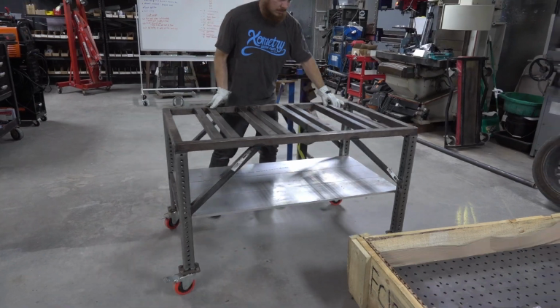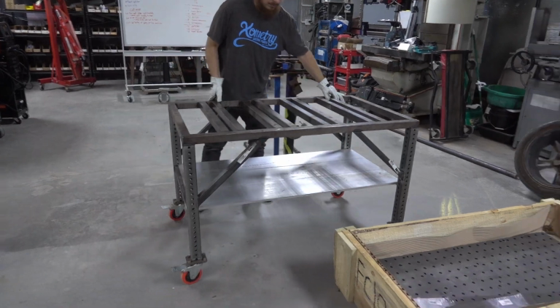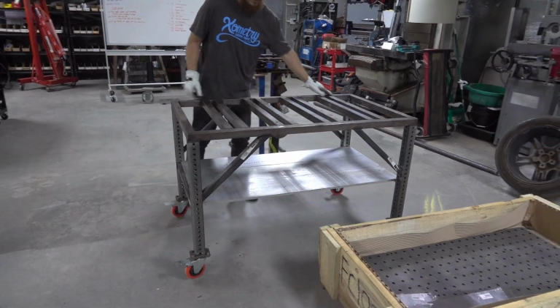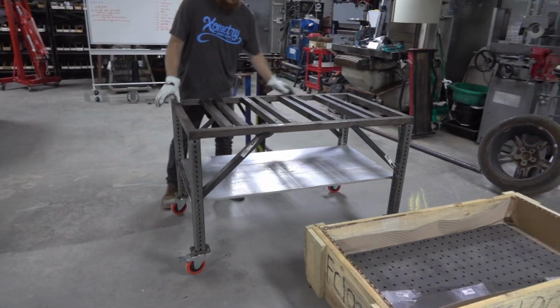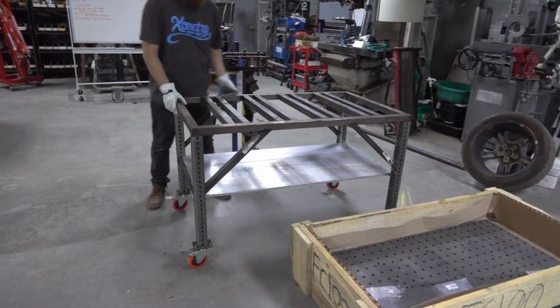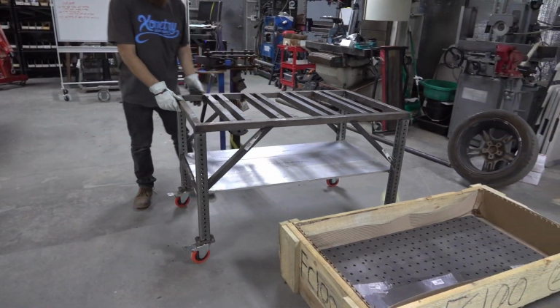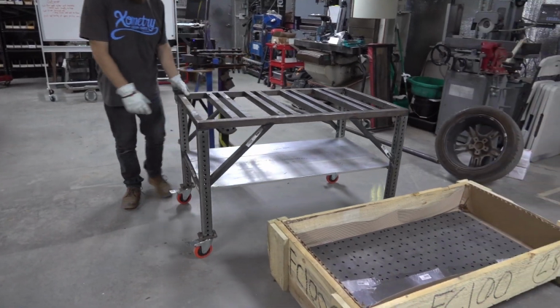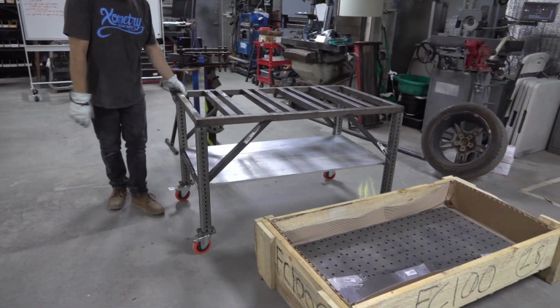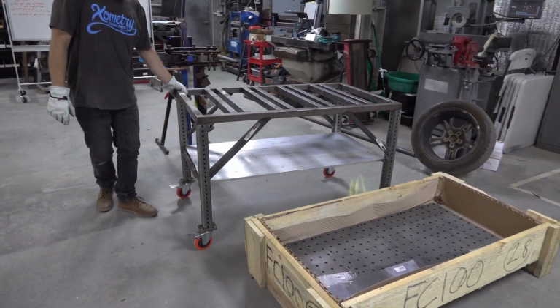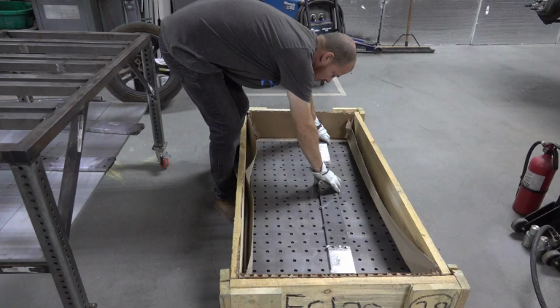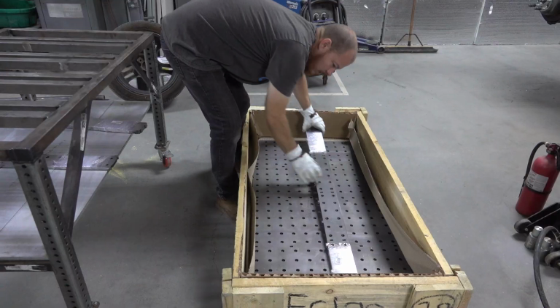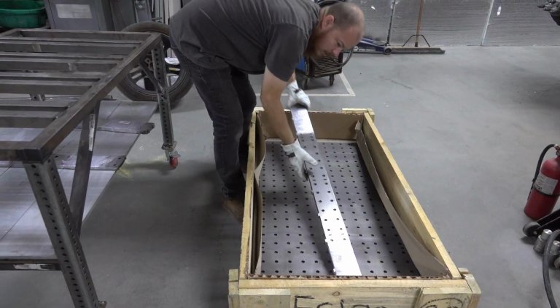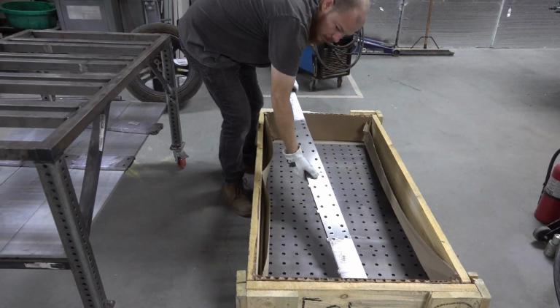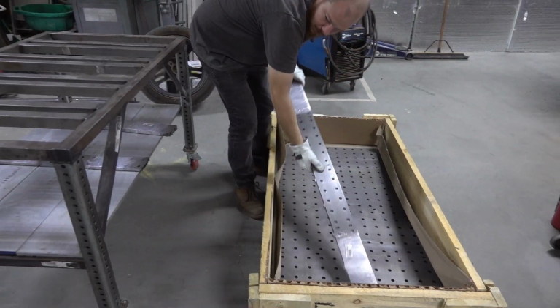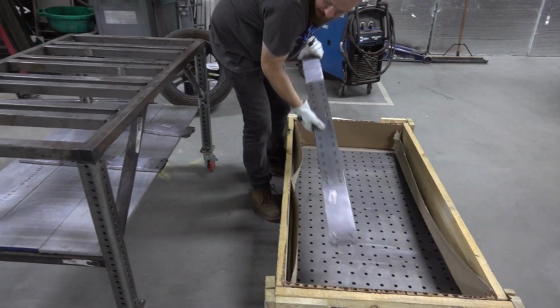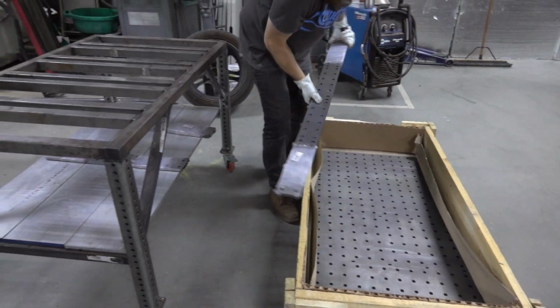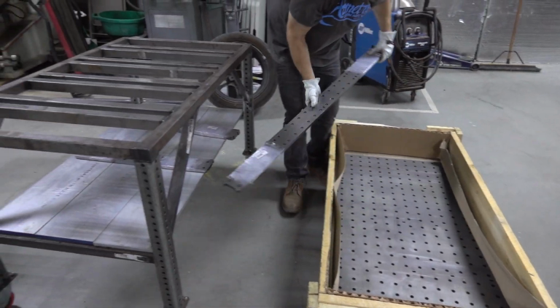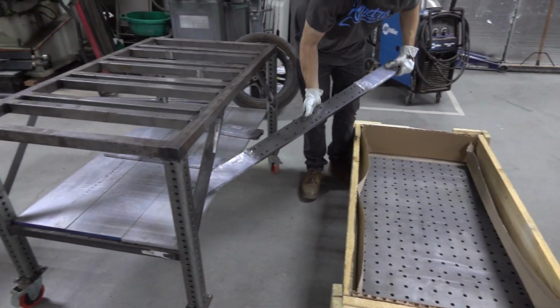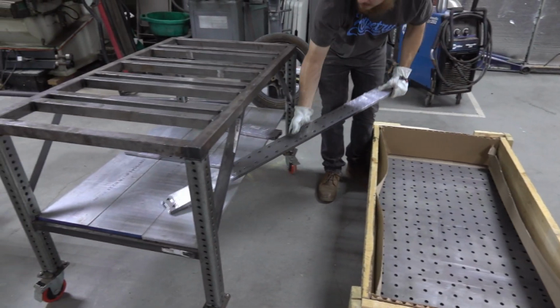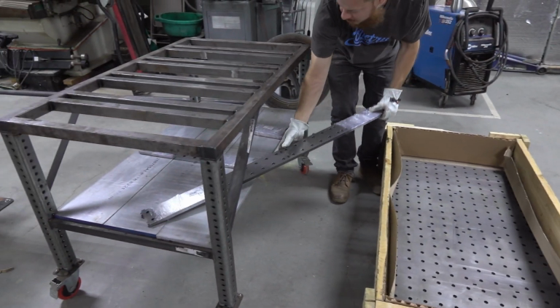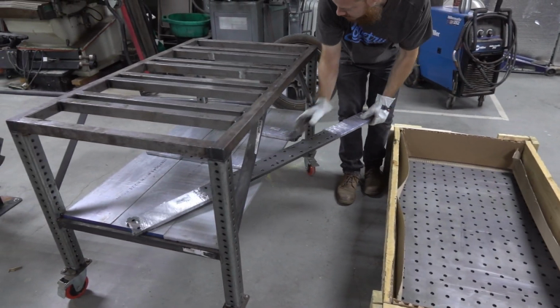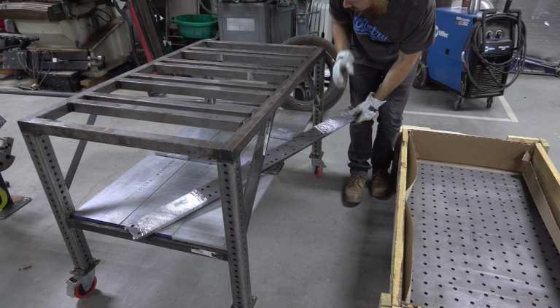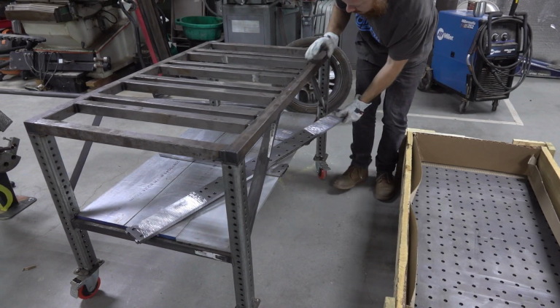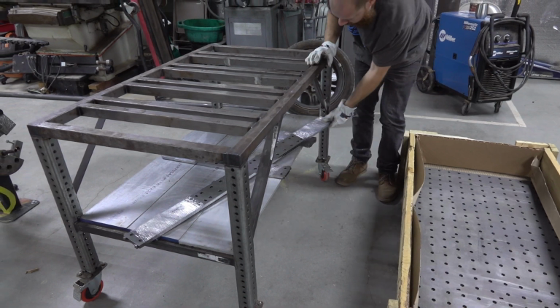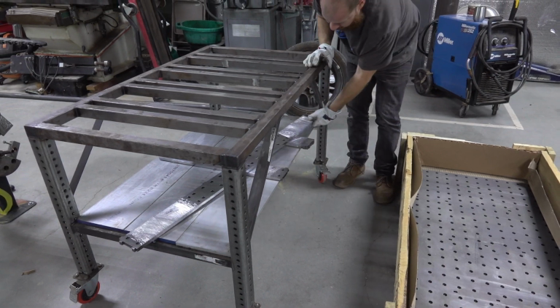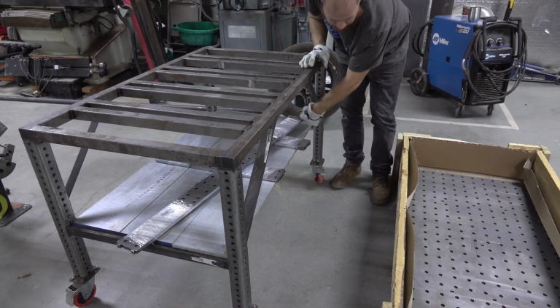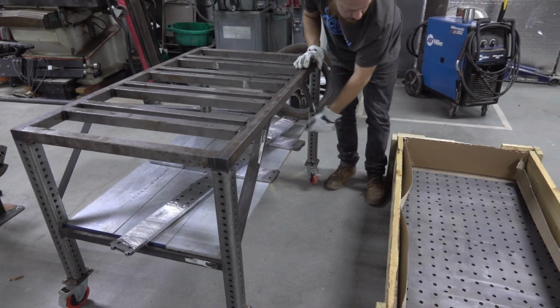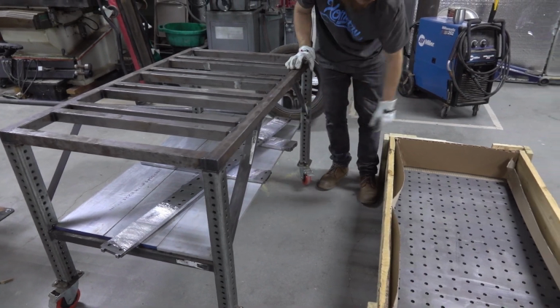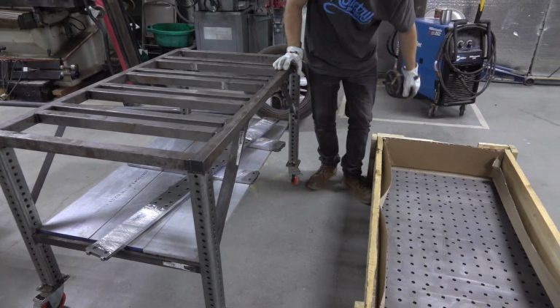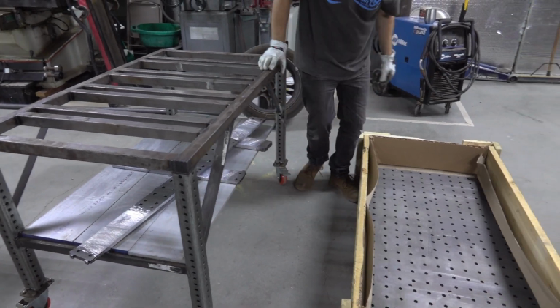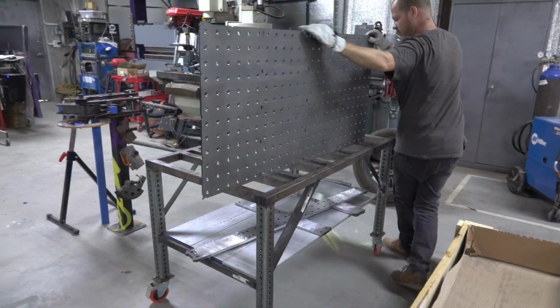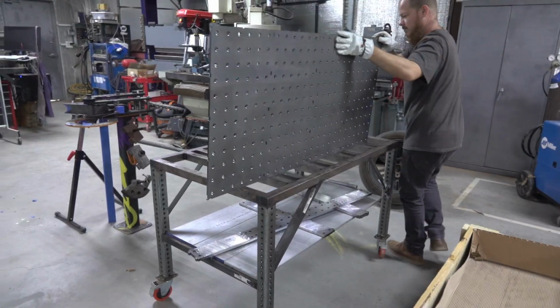We're going to recycle our old welding table since it's already done and it's about the 2x4 size of the table, so it worked out pretty conveniently.